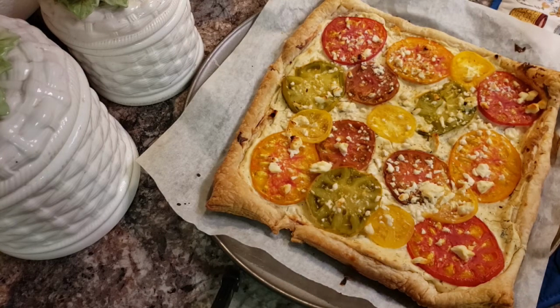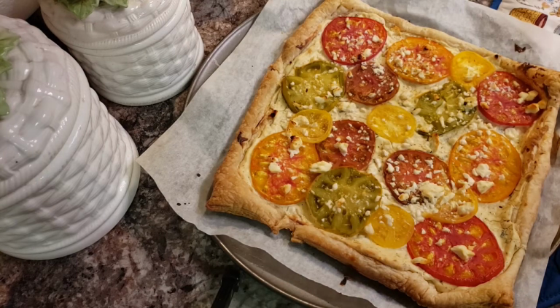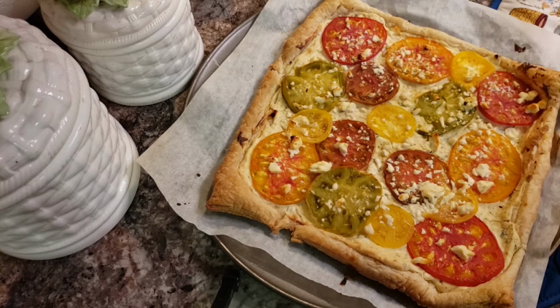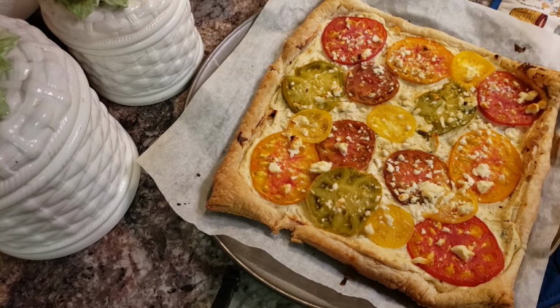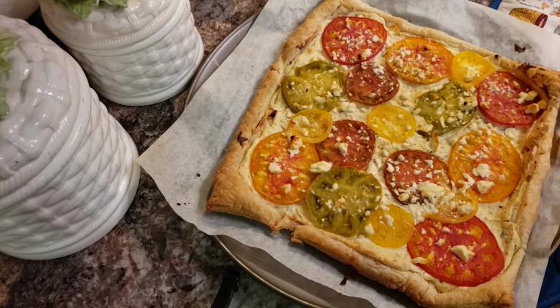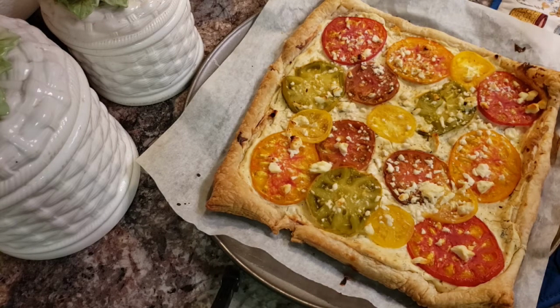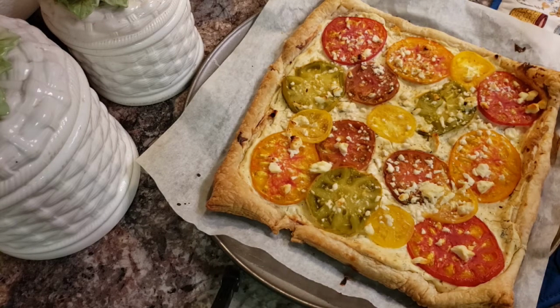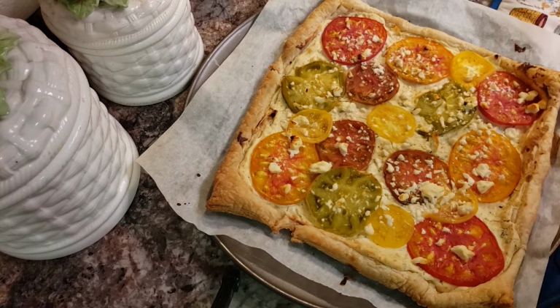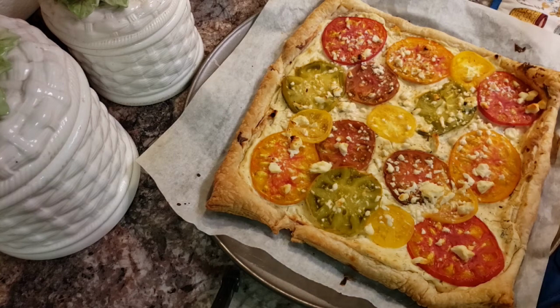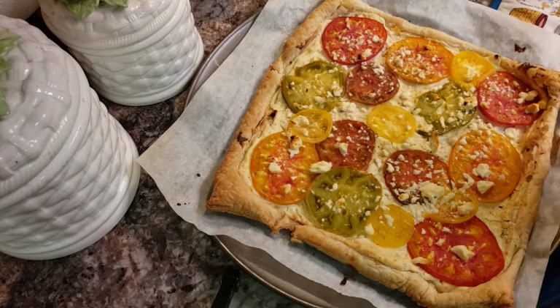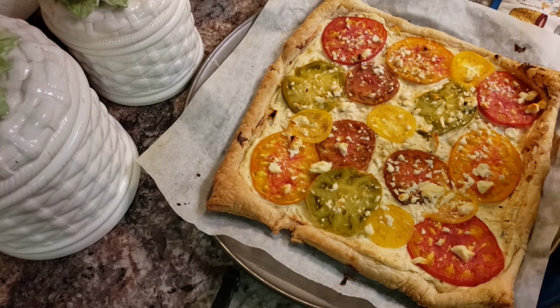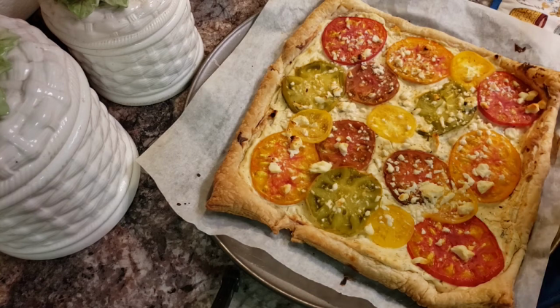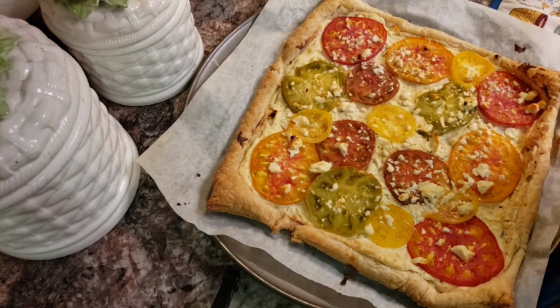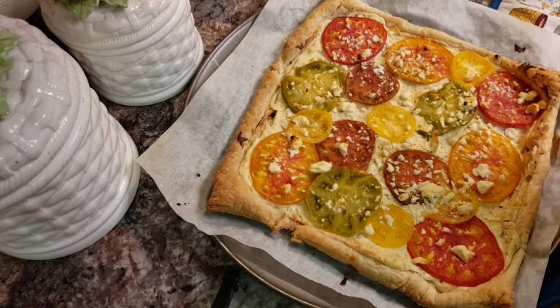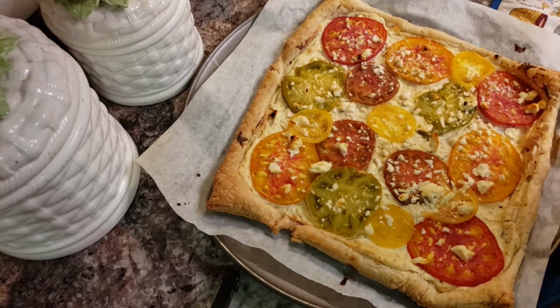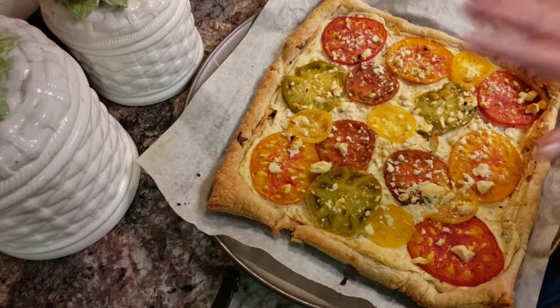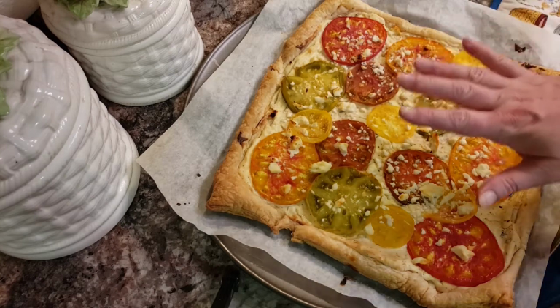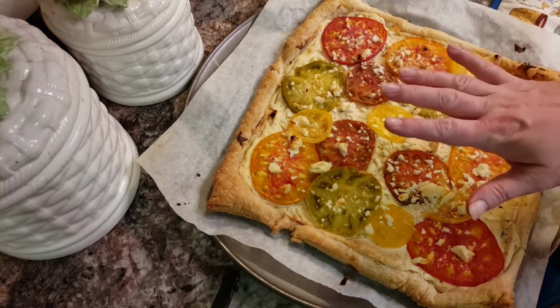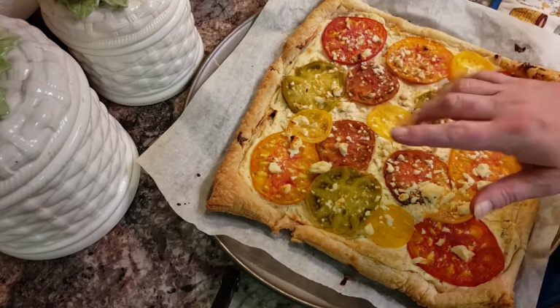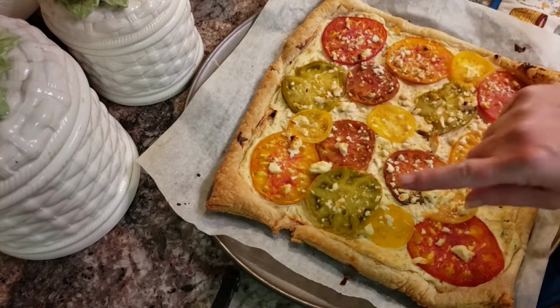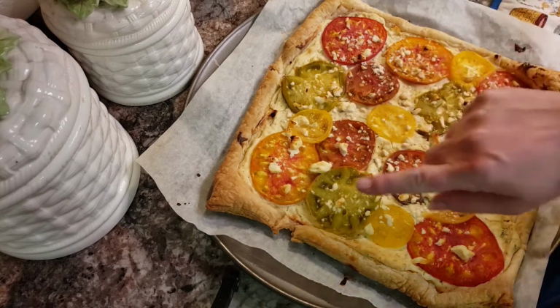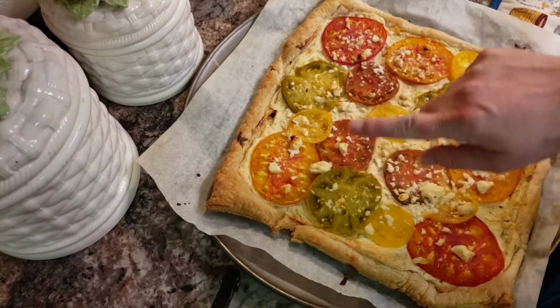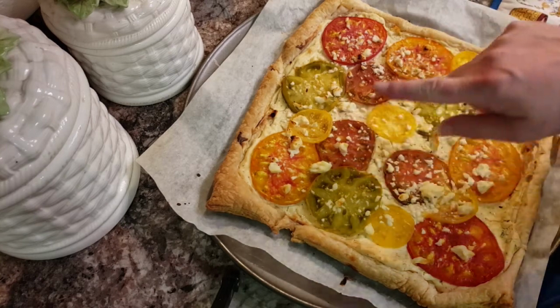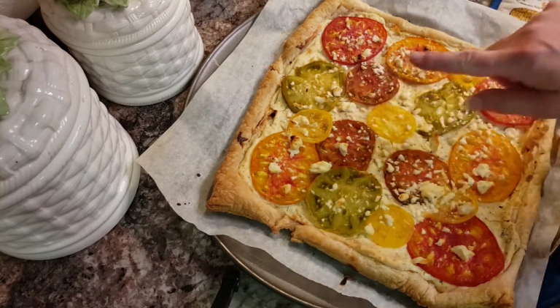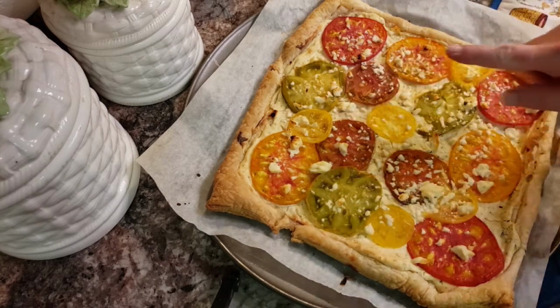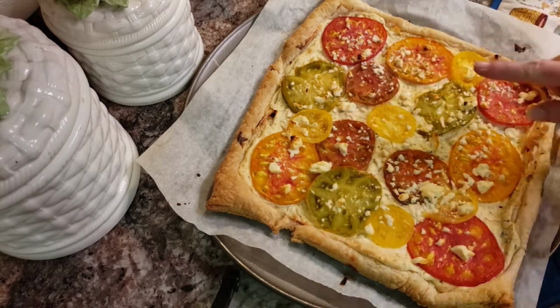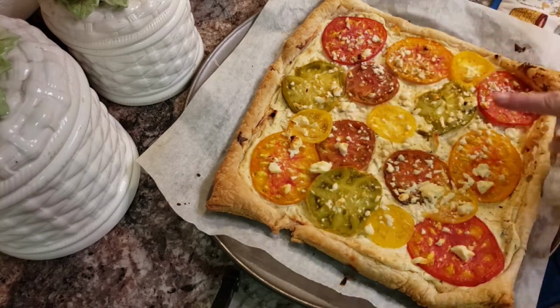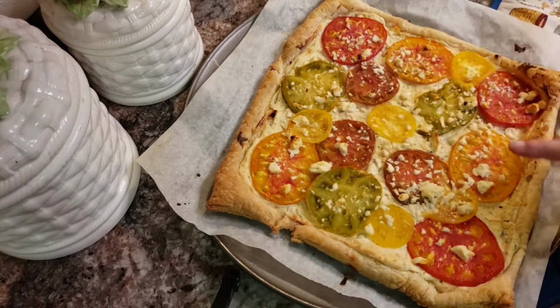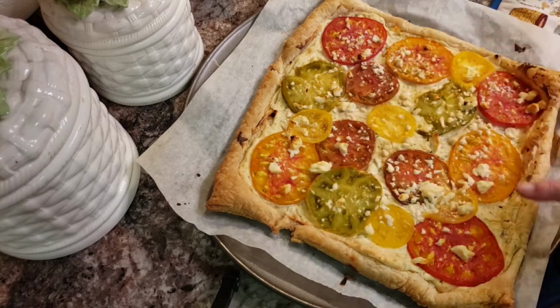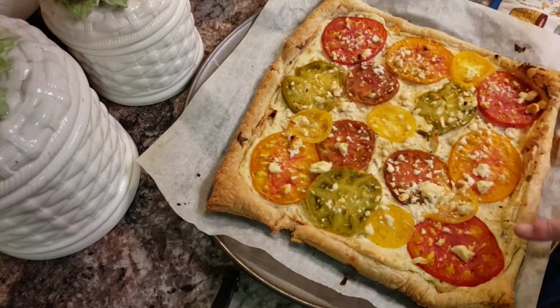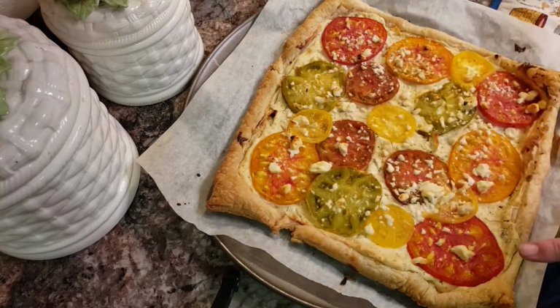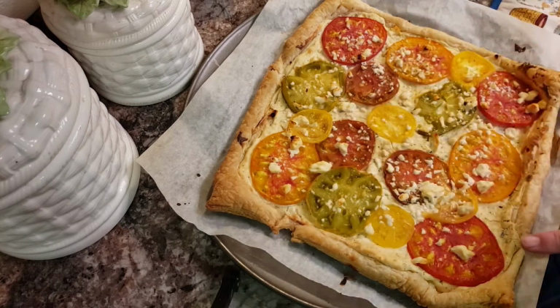Serve it up as a side or a snack or whatever you want to eat it as. You can change up your flavors, you can change up your cheeses — but look how beautiful all those tomatoes are.